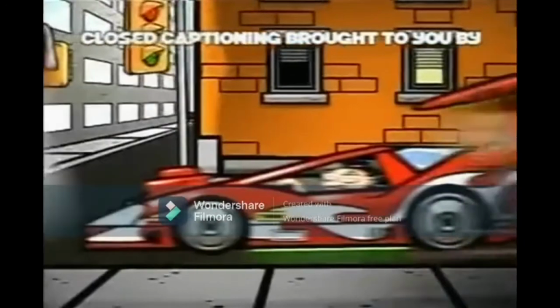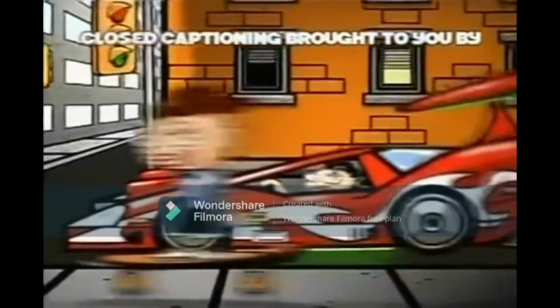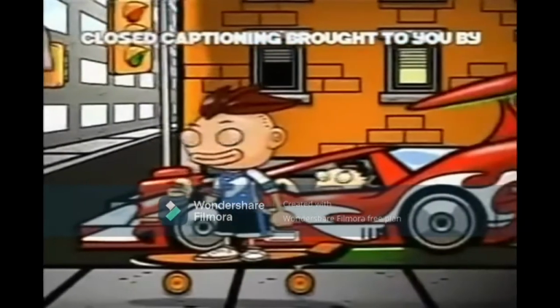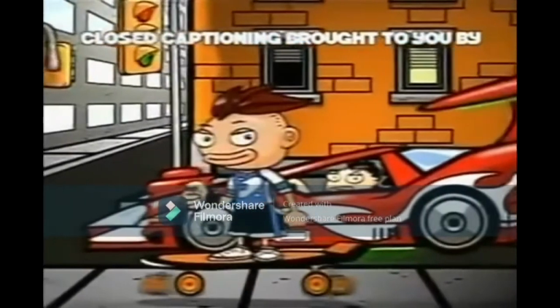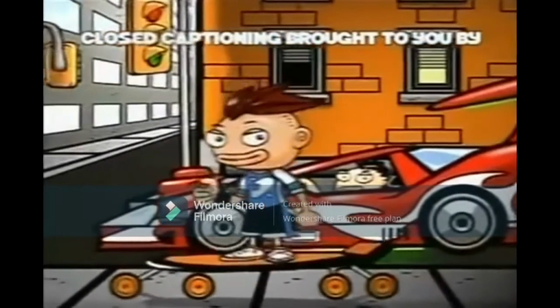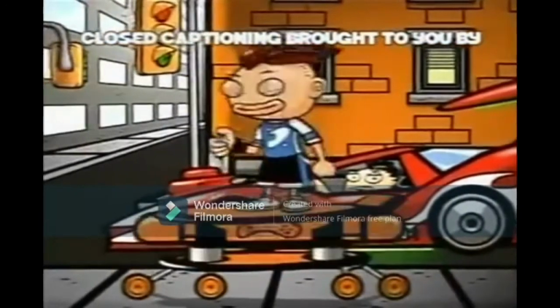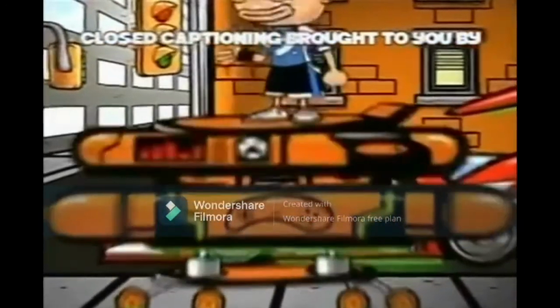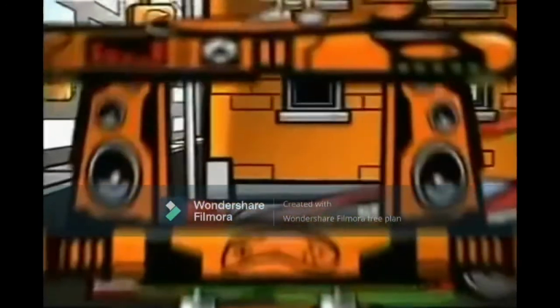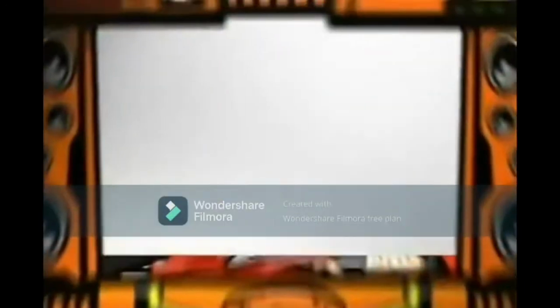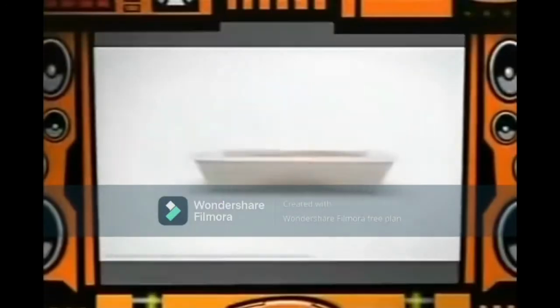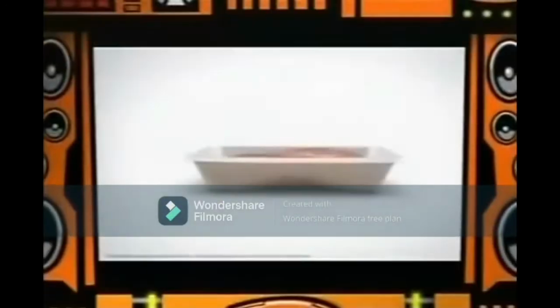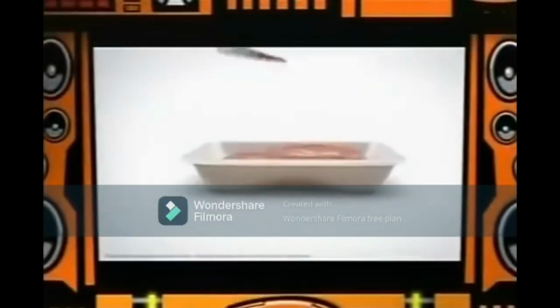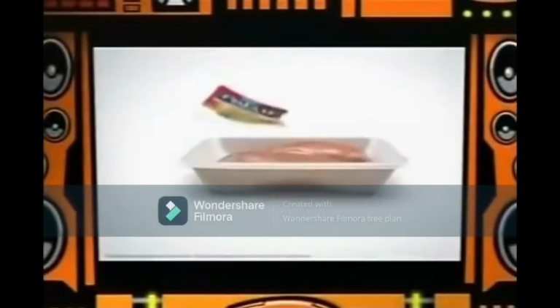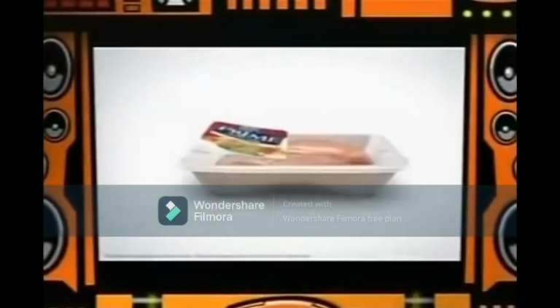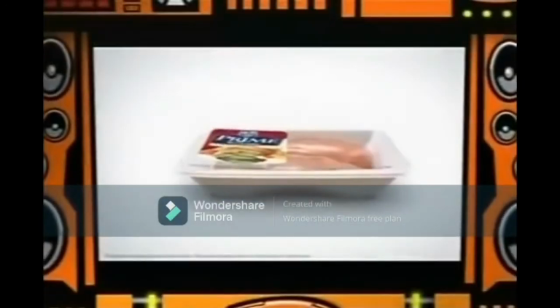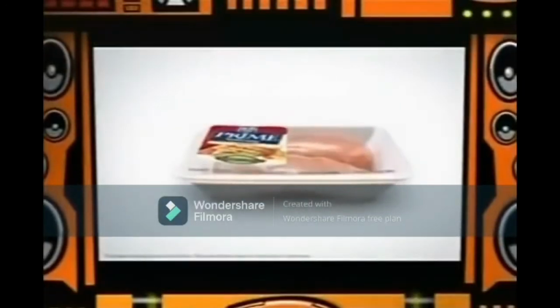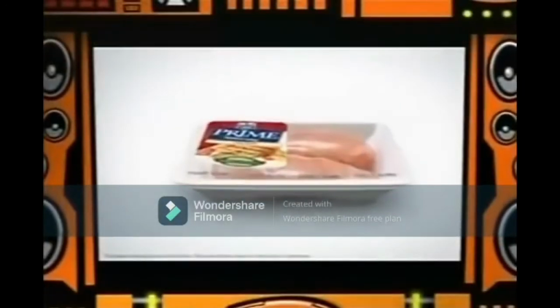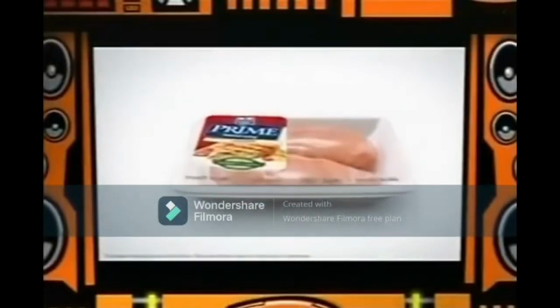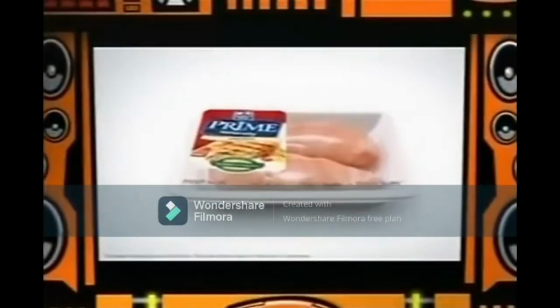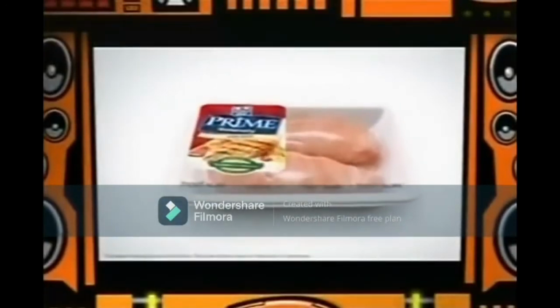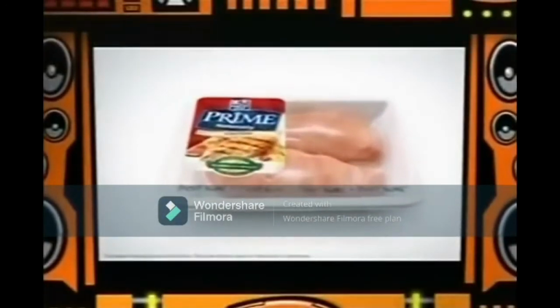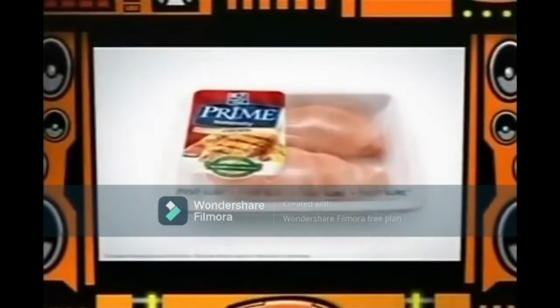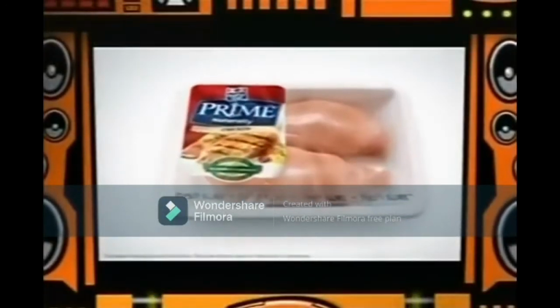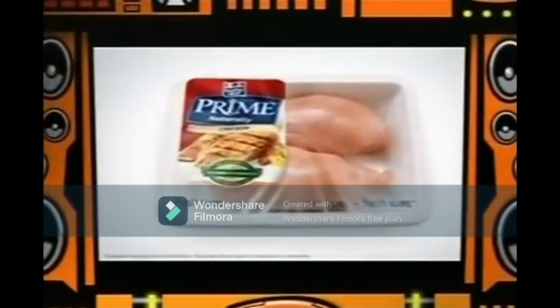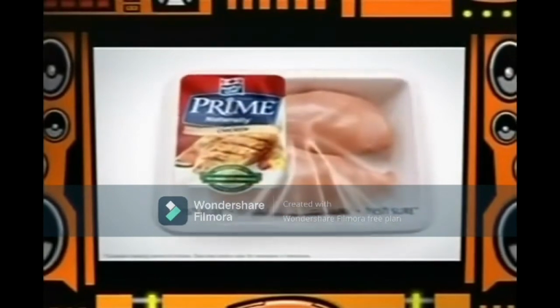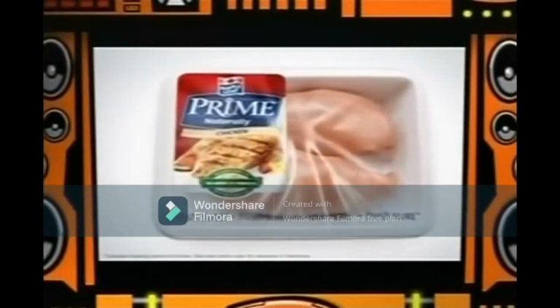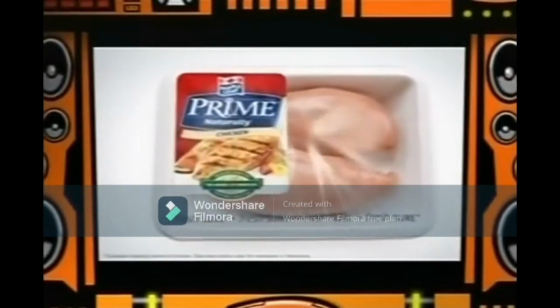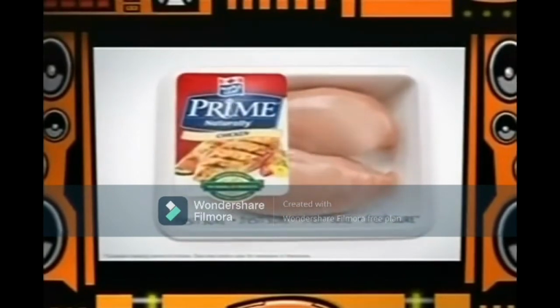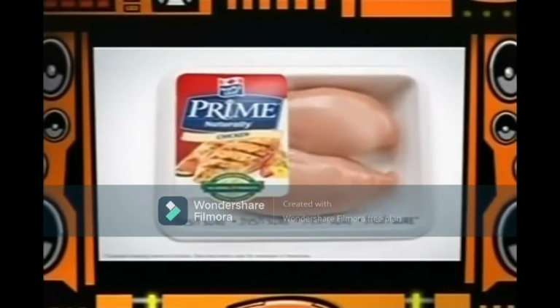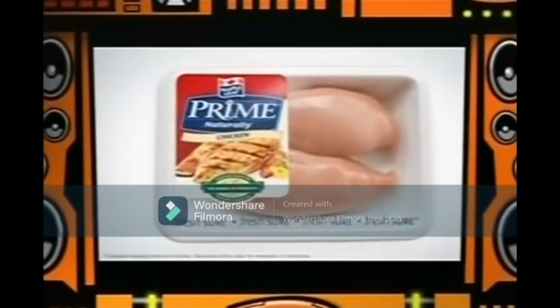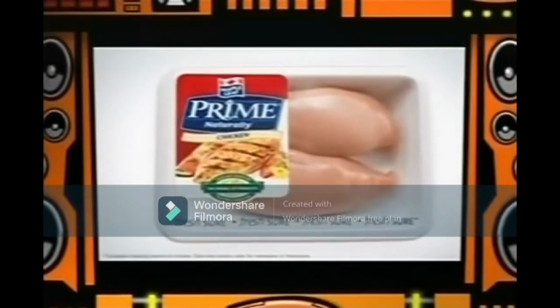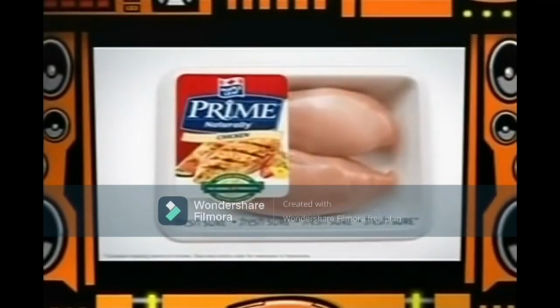Closed captioning on YTV is brought to you in part by Maple Leaf Chicken's Fresh Sure Packaging. A revolutionary design that seals in the freshness for a better, fresher-tasting chicken.